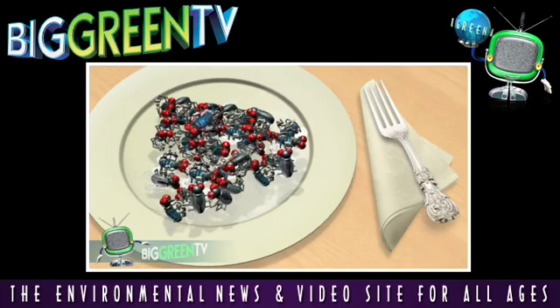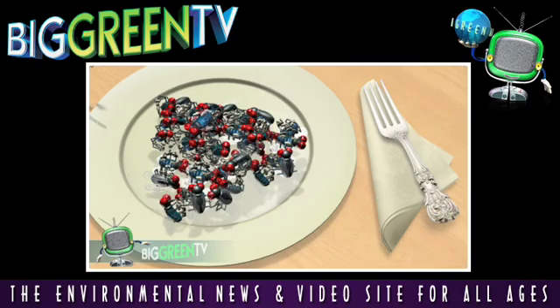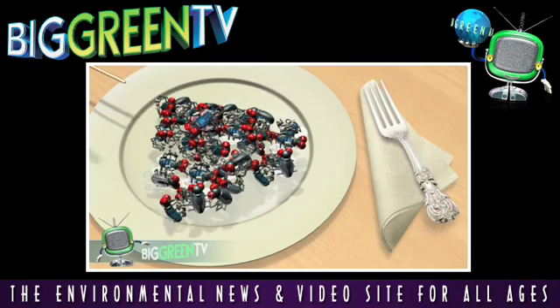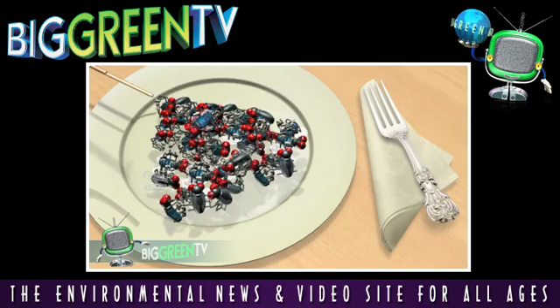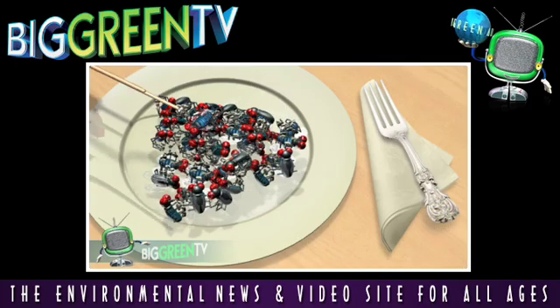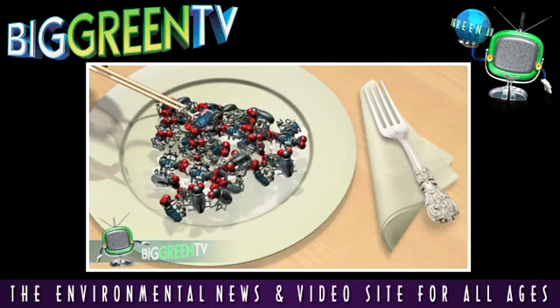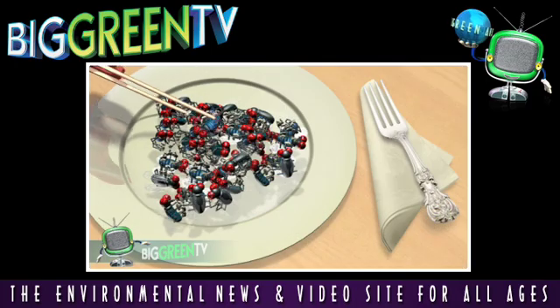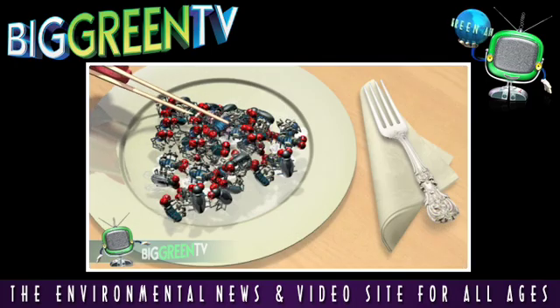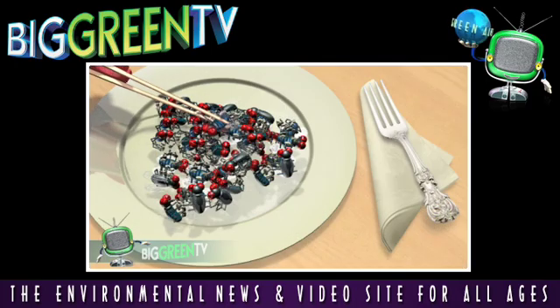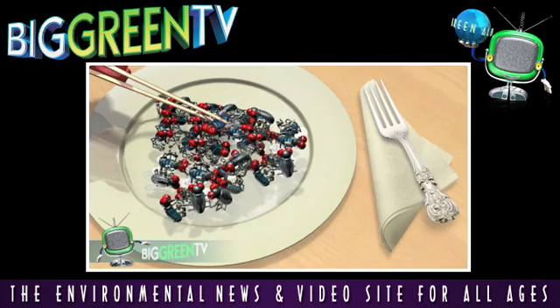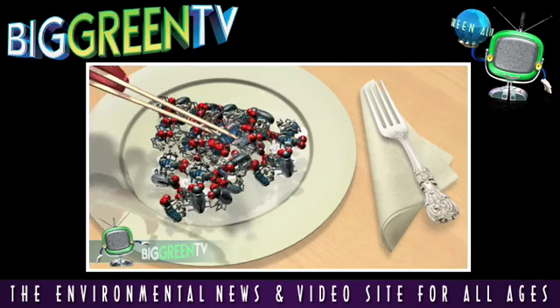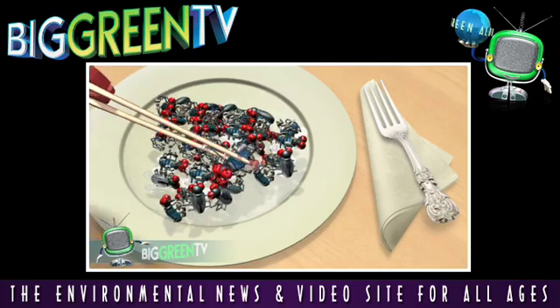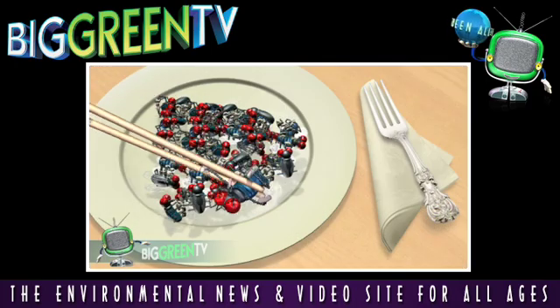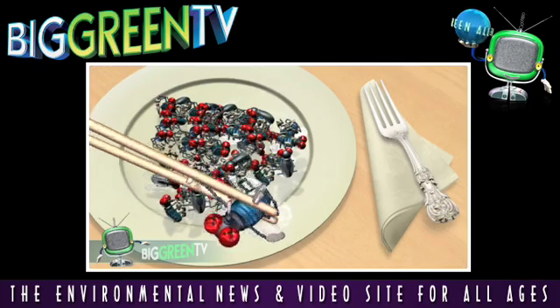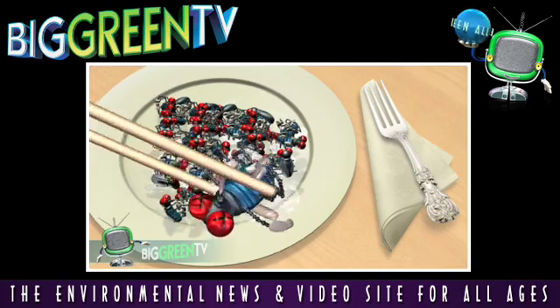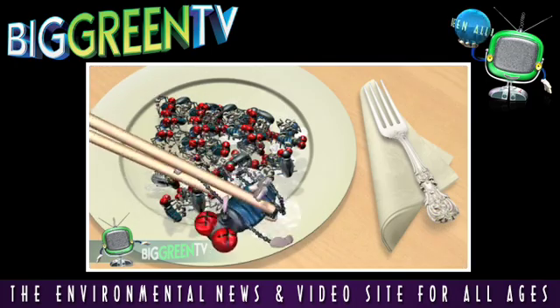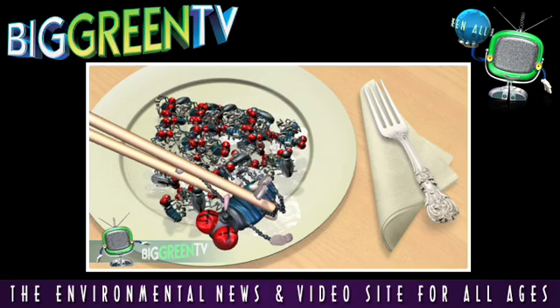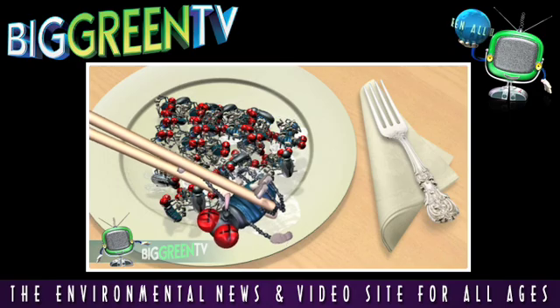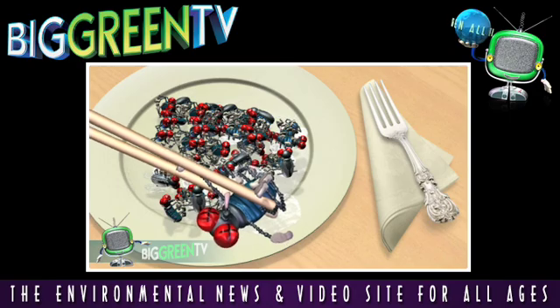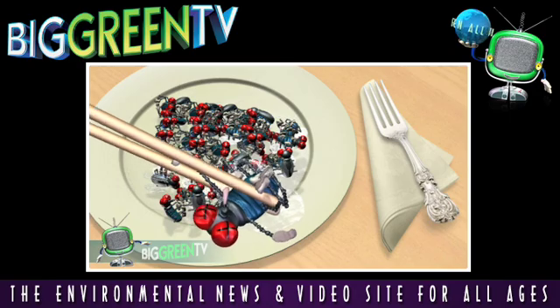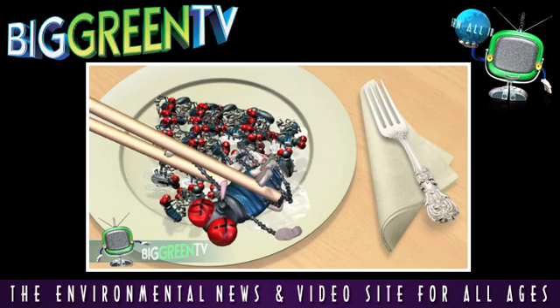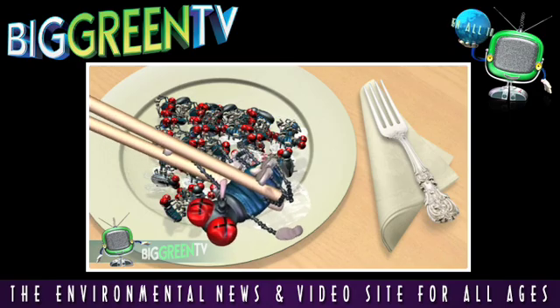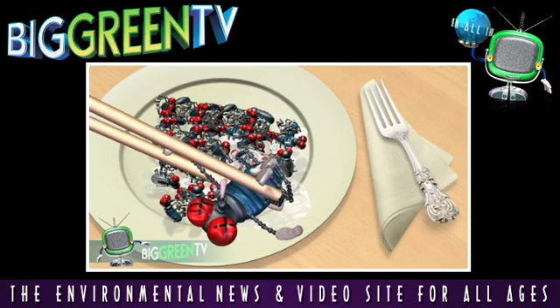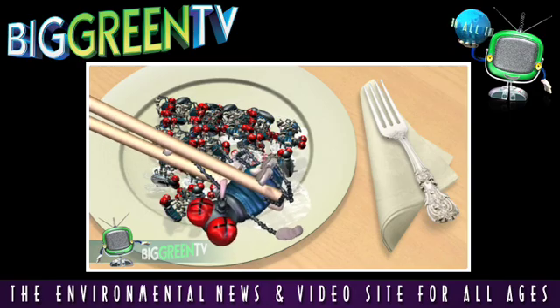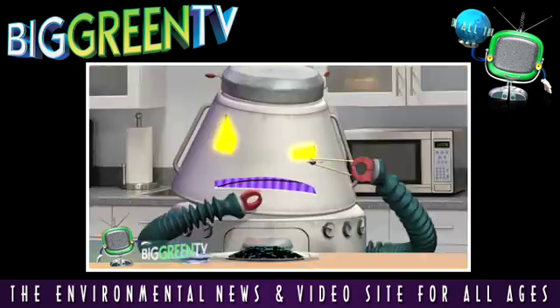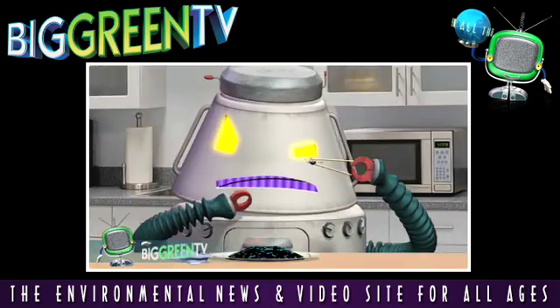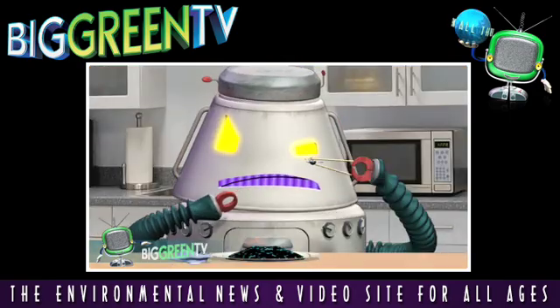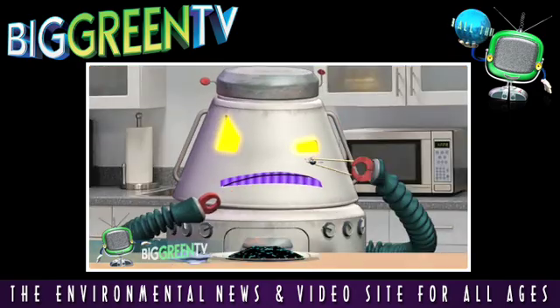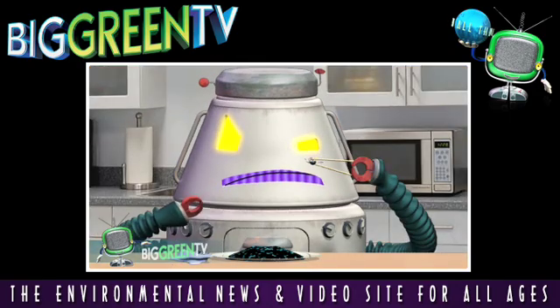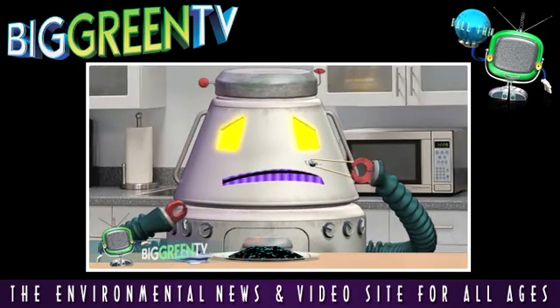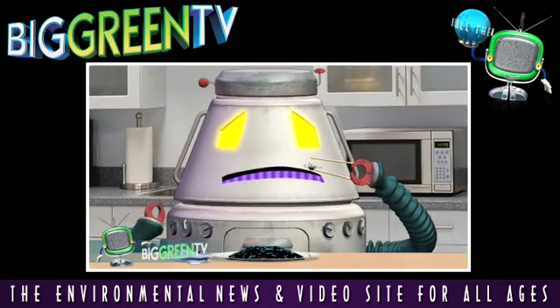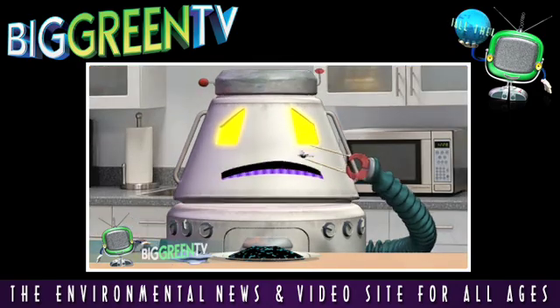What's for lunch? Flies! Delicious! If you're the Ecobot 2, that is.